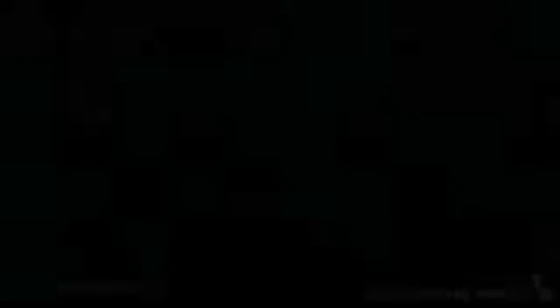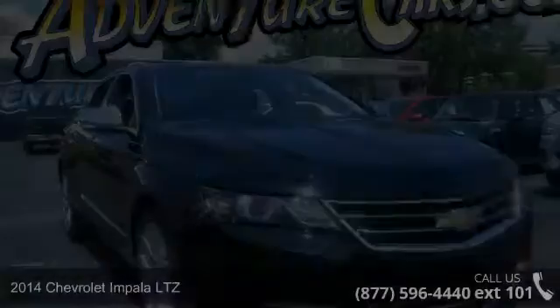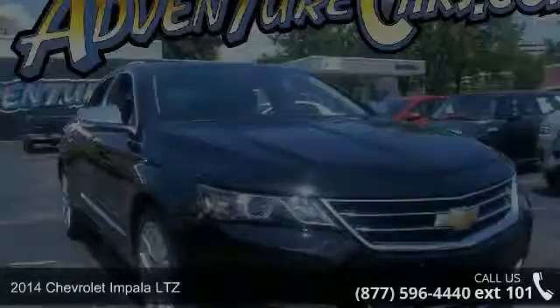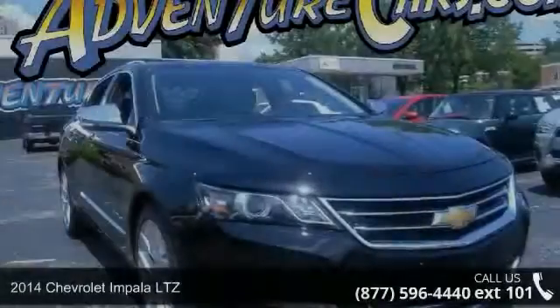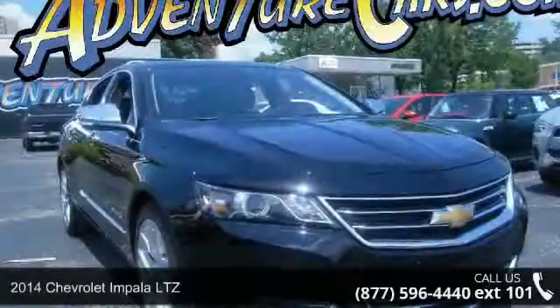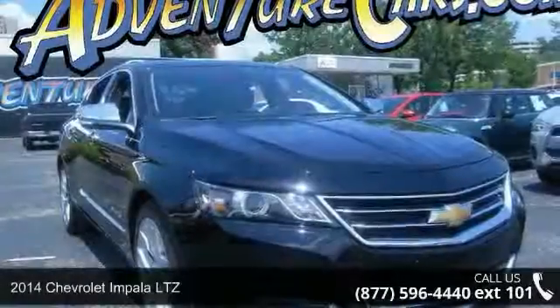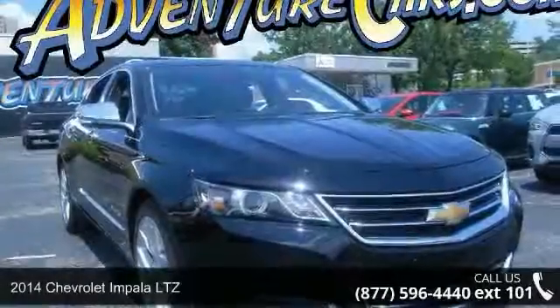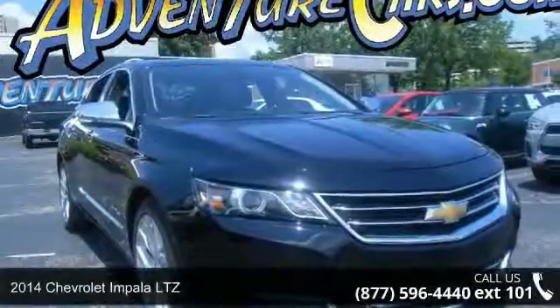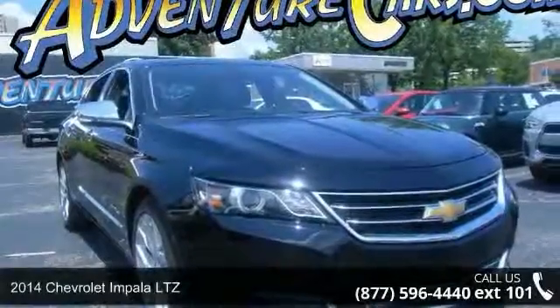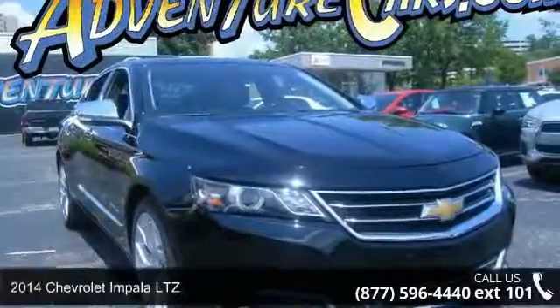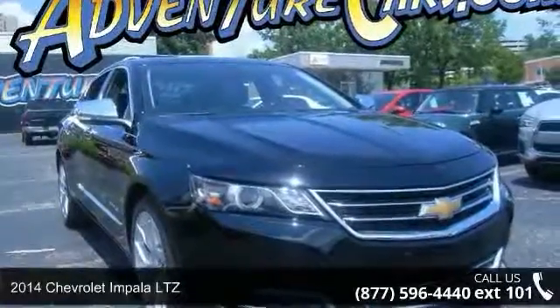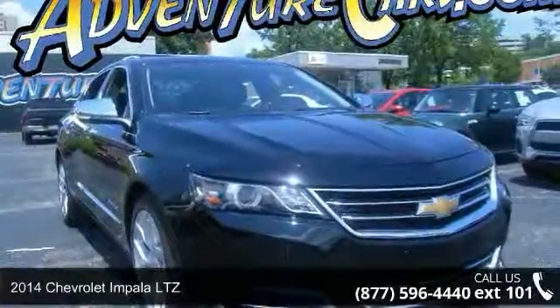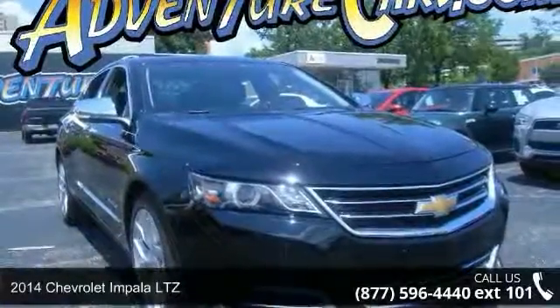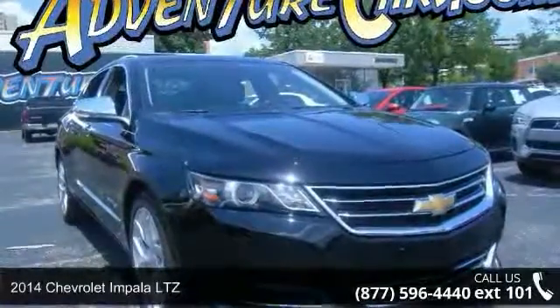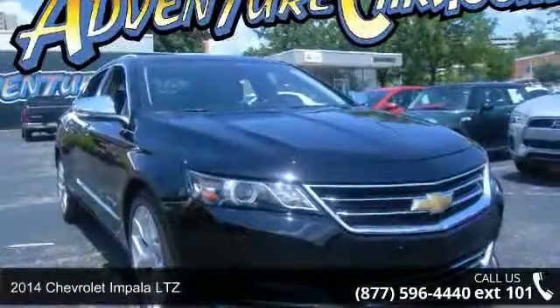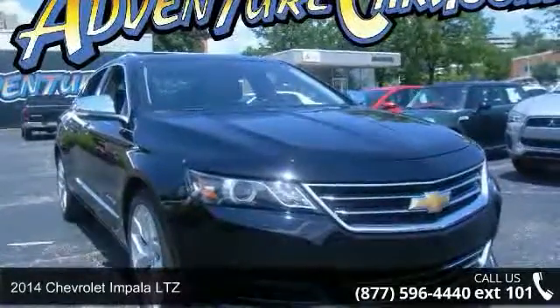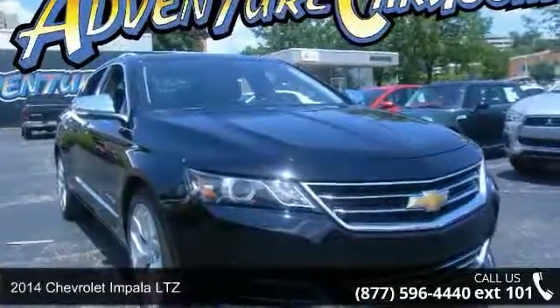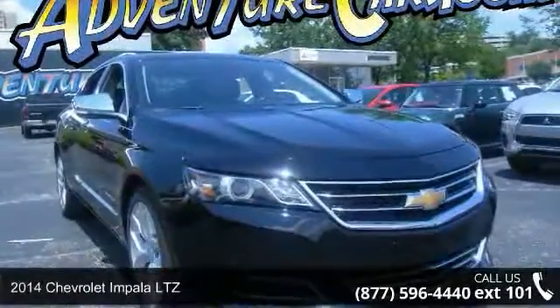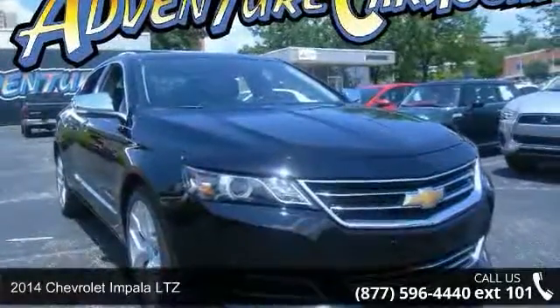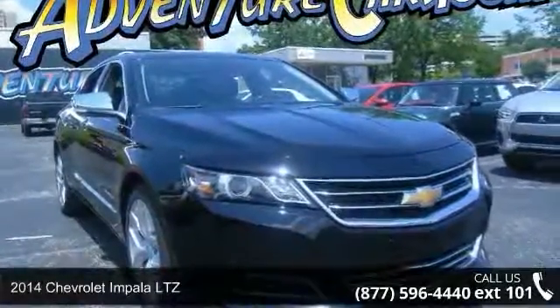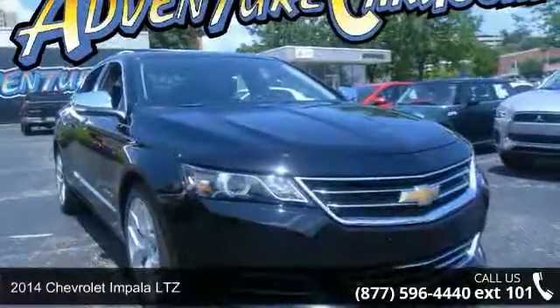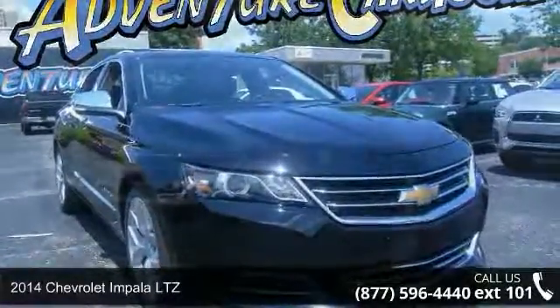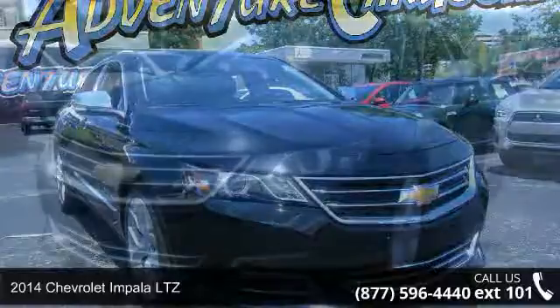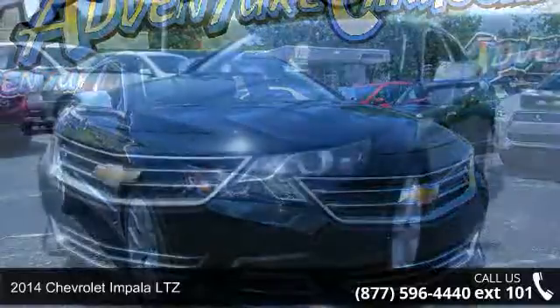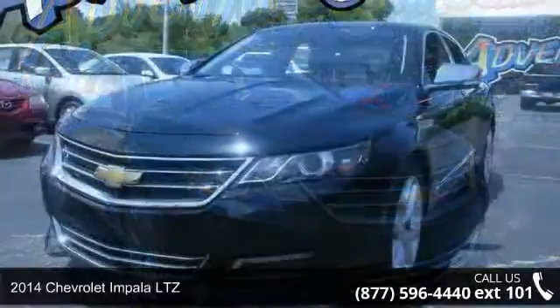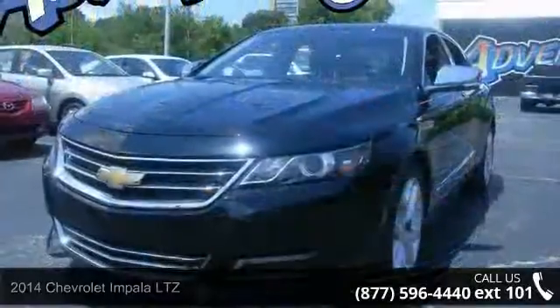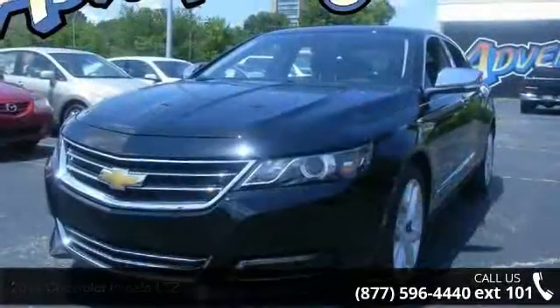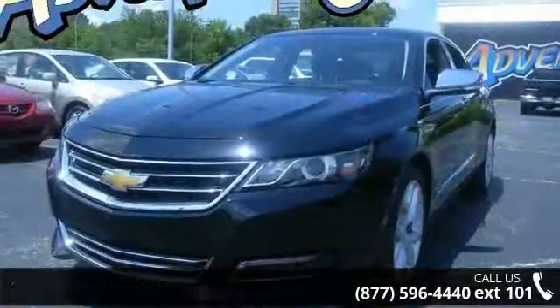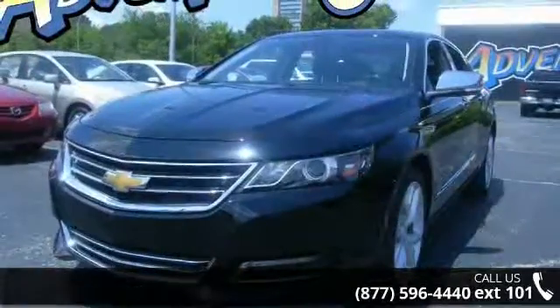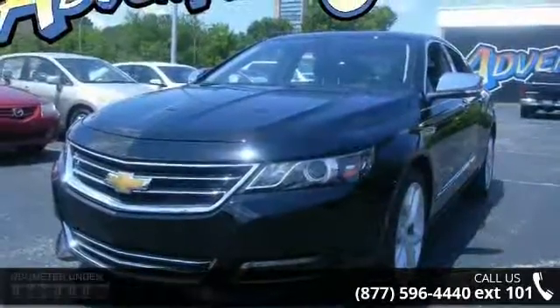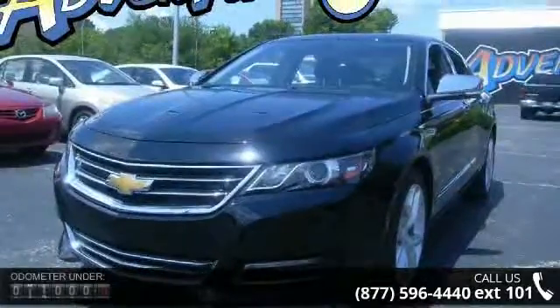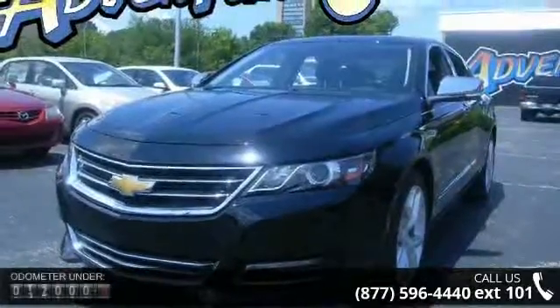Presenting the 2014 Chevrolet Impala LTZ. If you are looking for an automobile with great features, look no further.